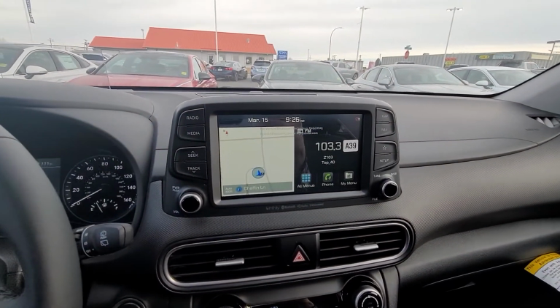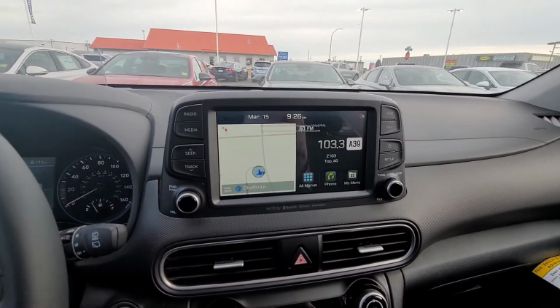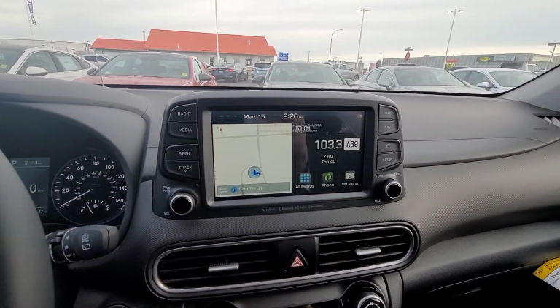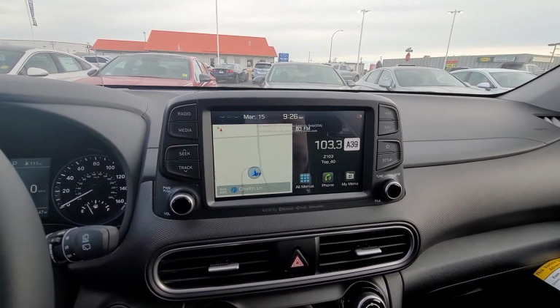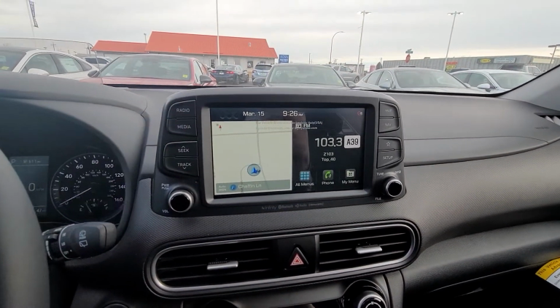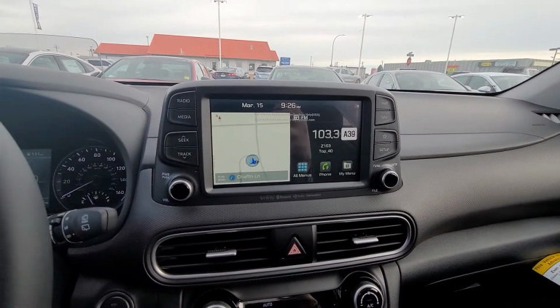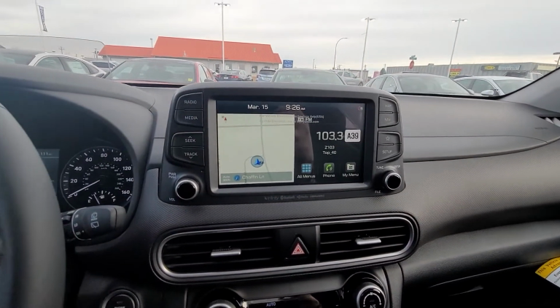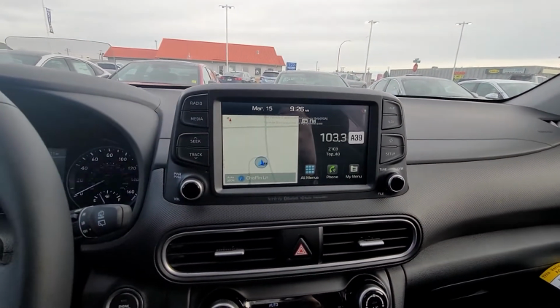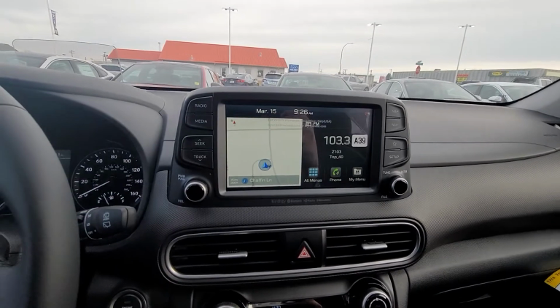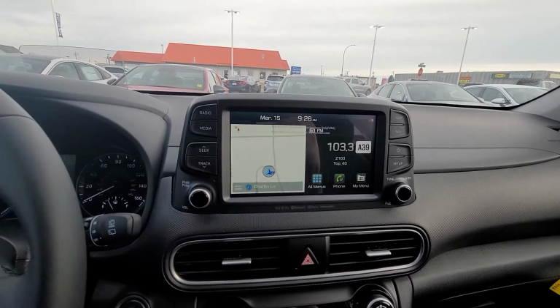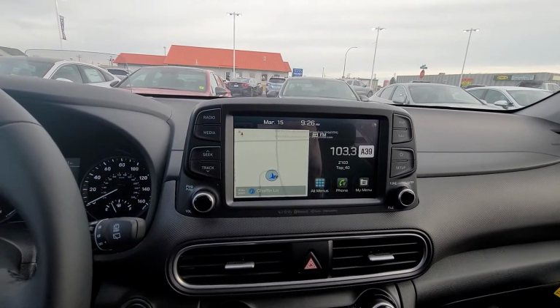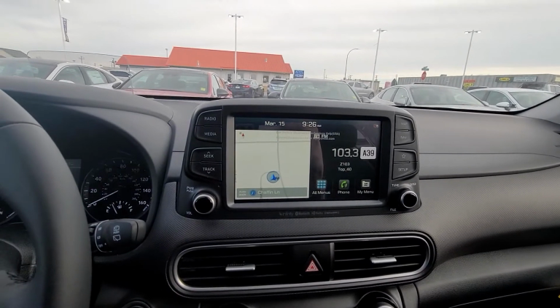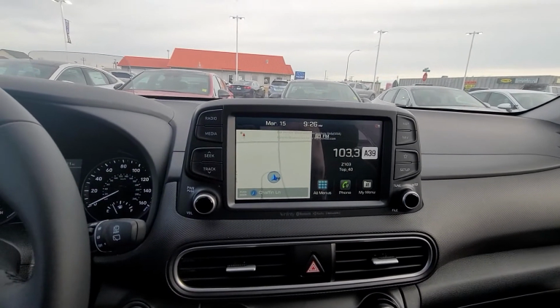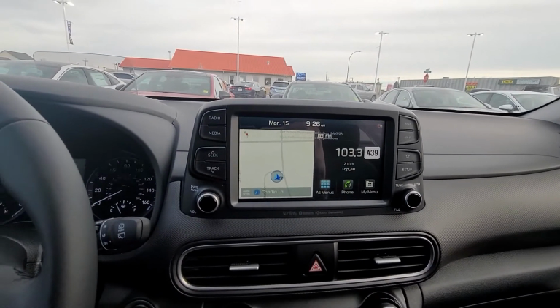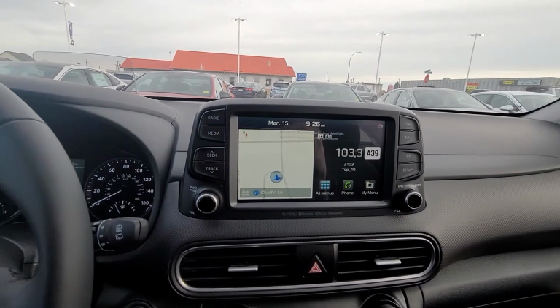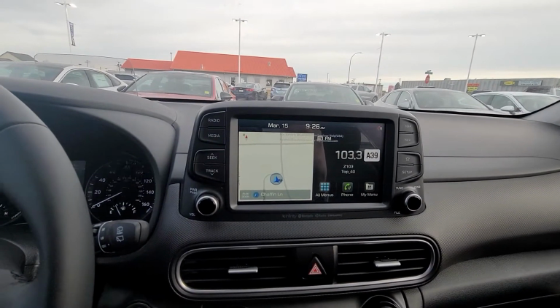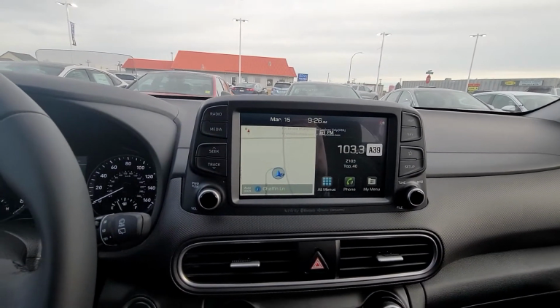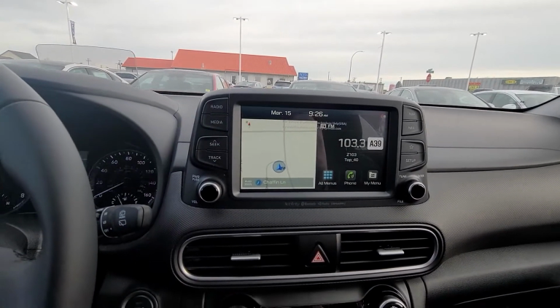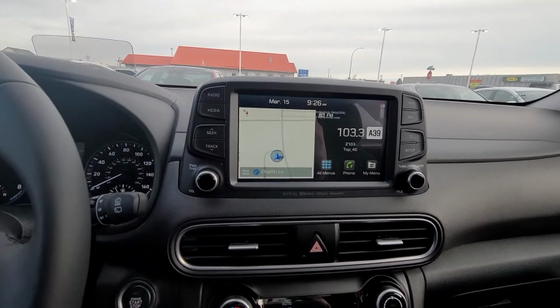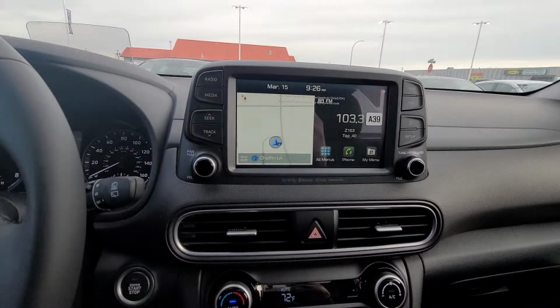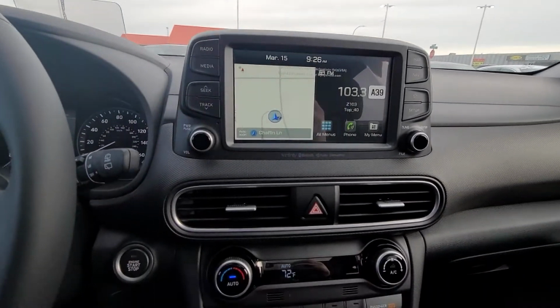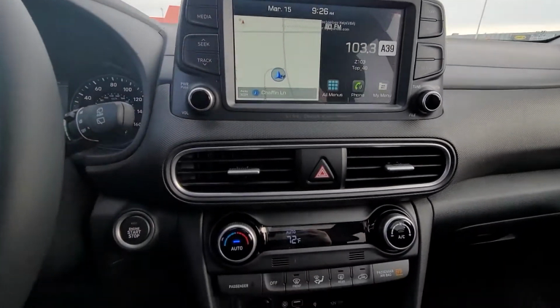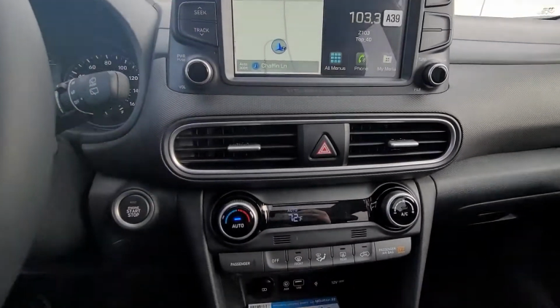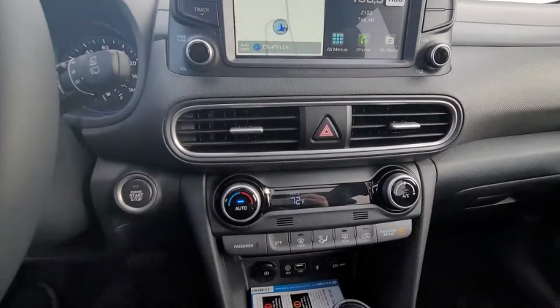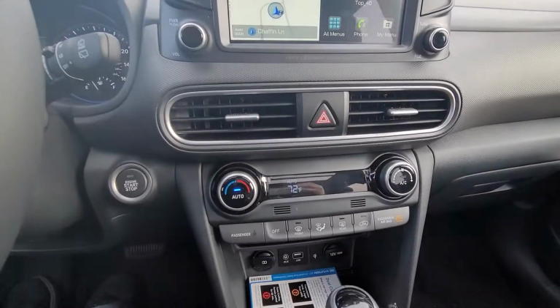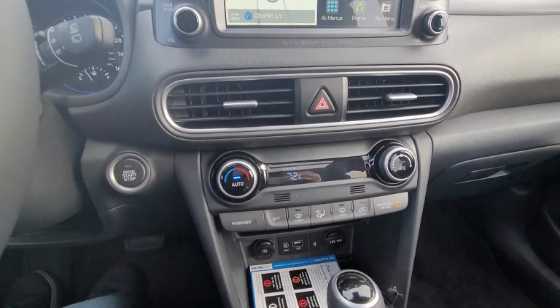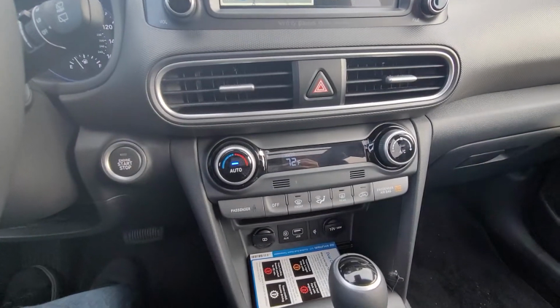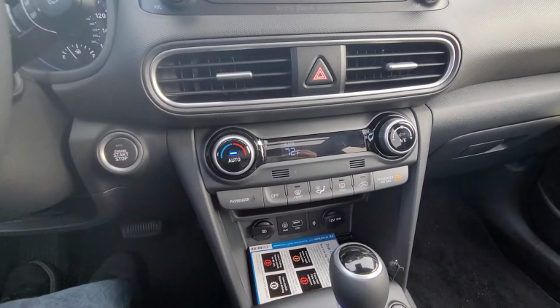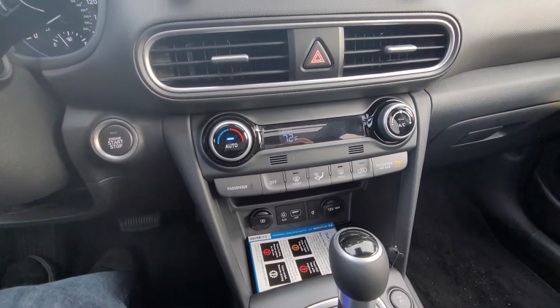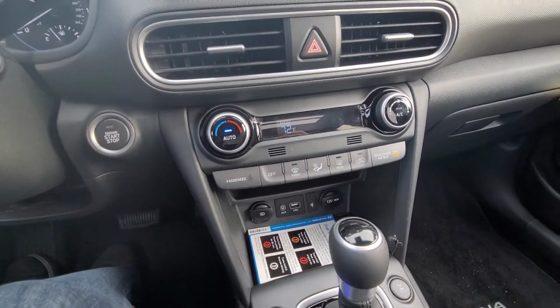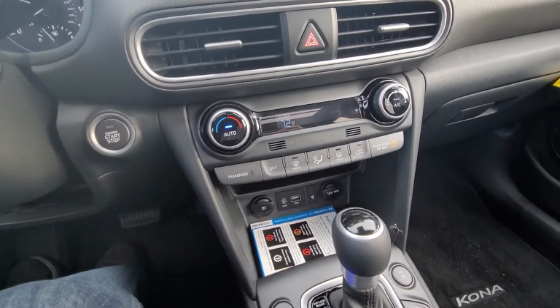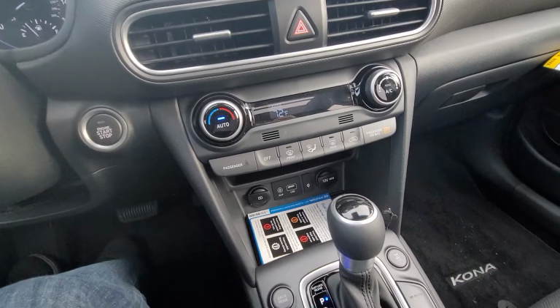navigation, Sirius XM satellite radio, Apple CarPlay, and Android Auto.